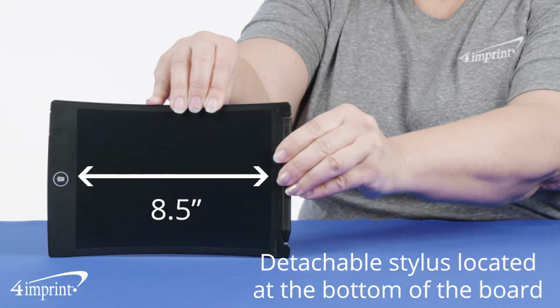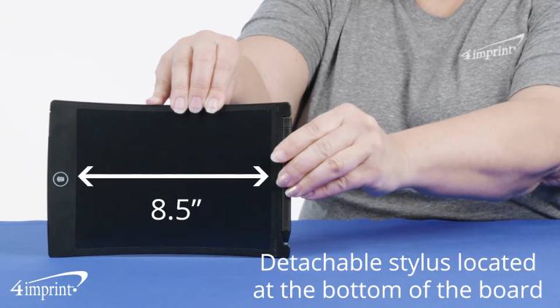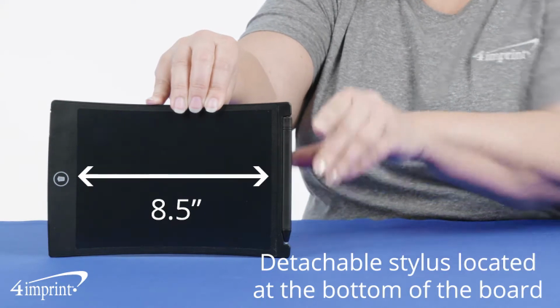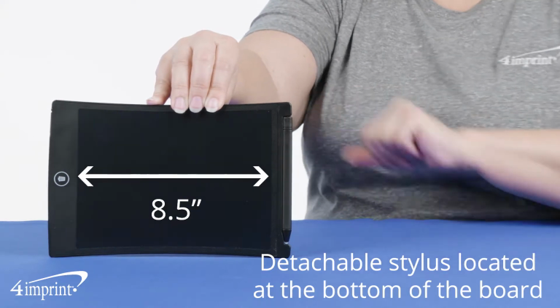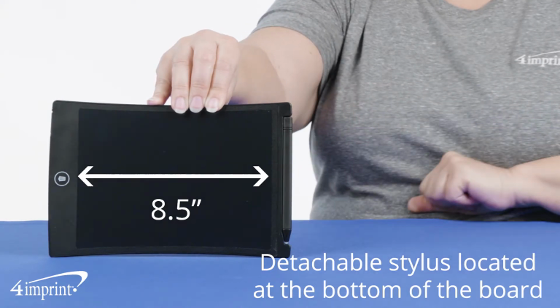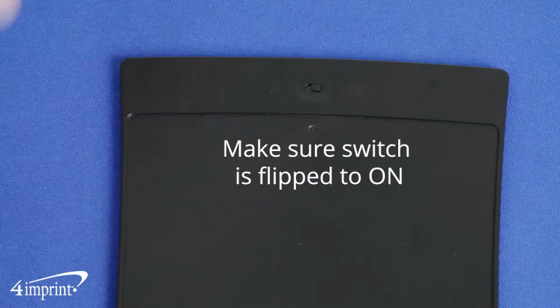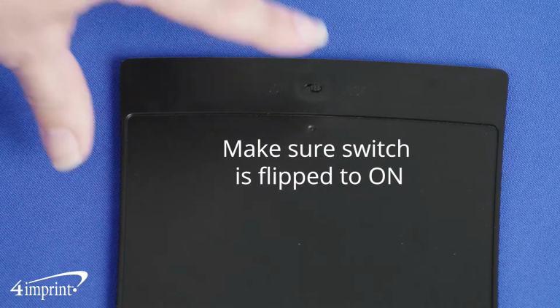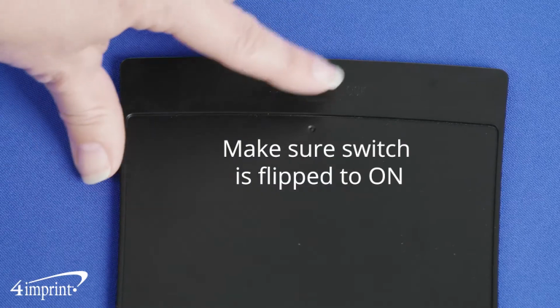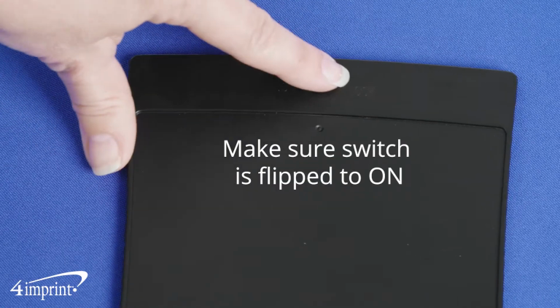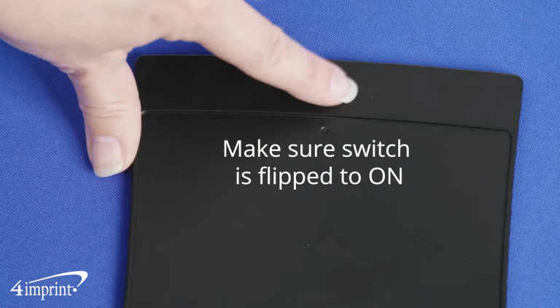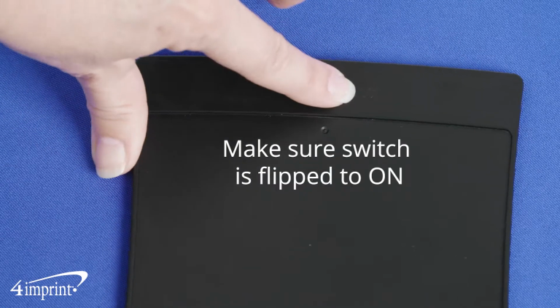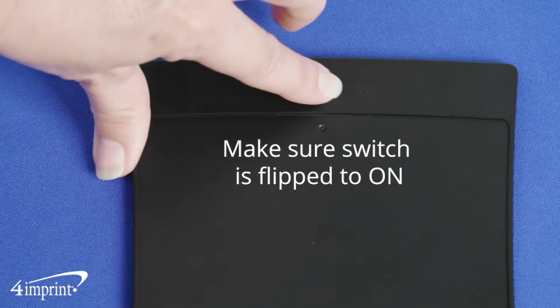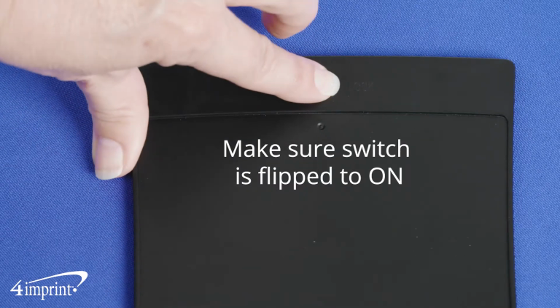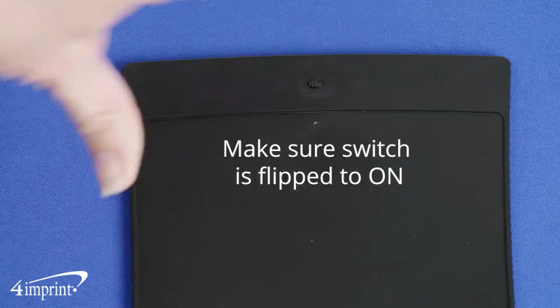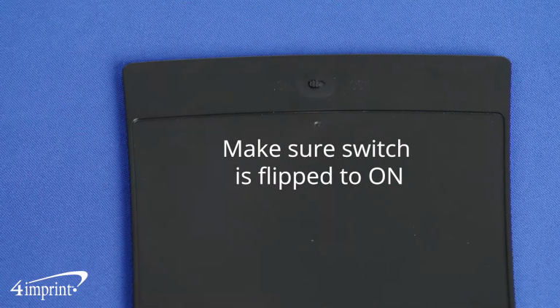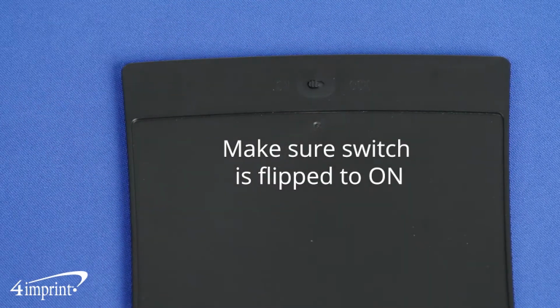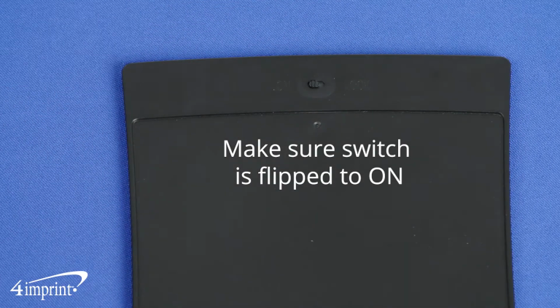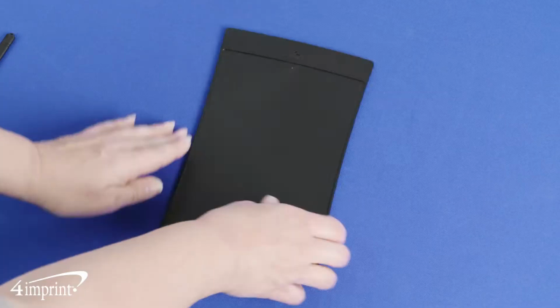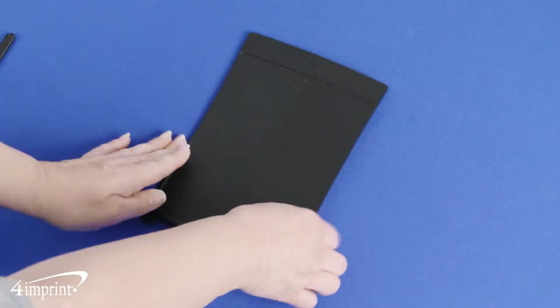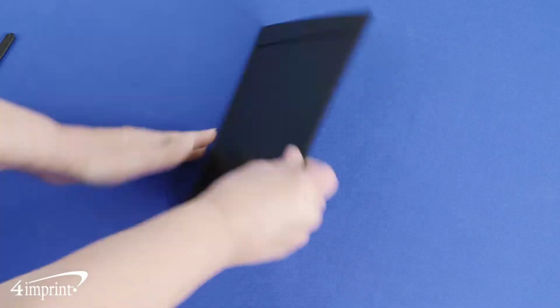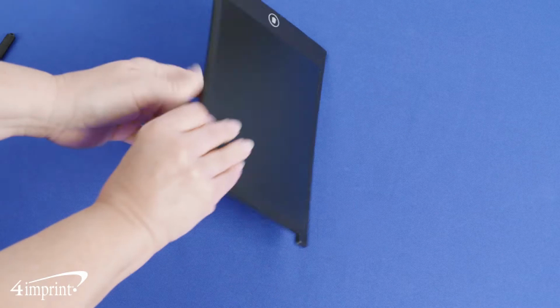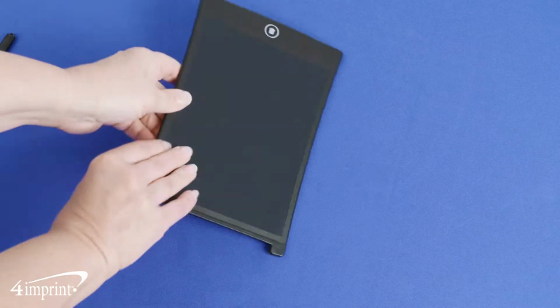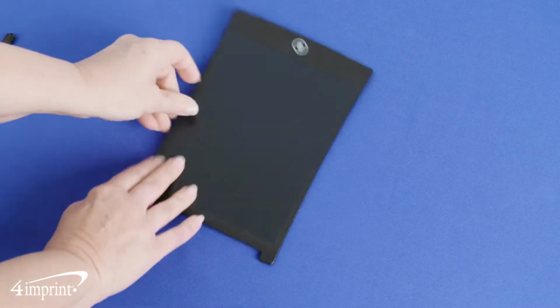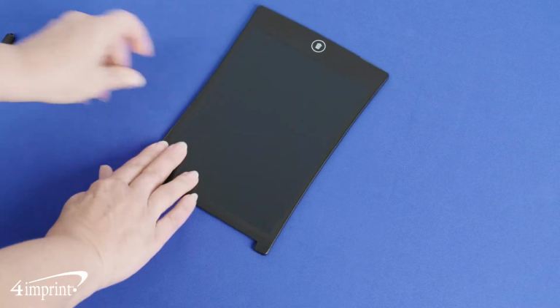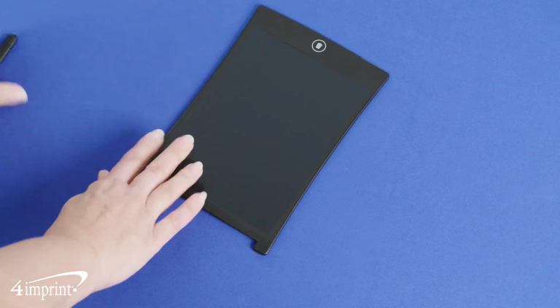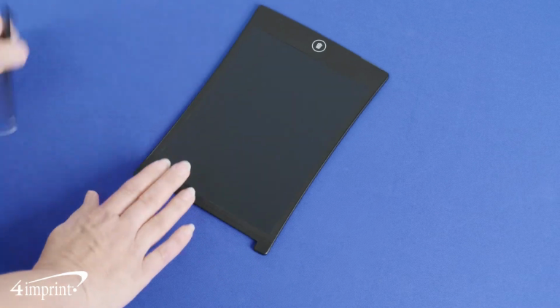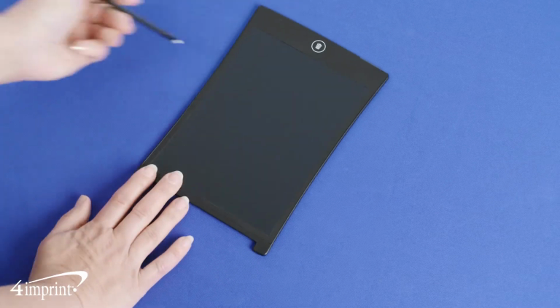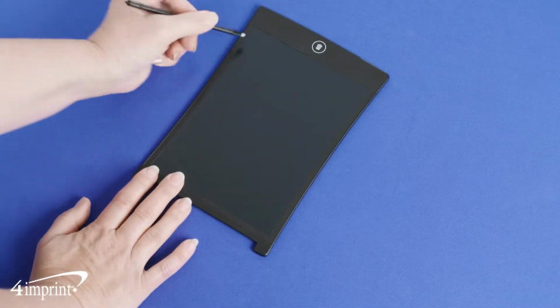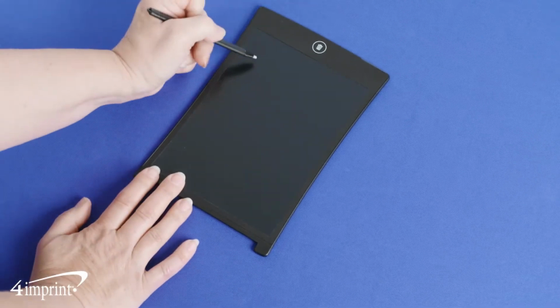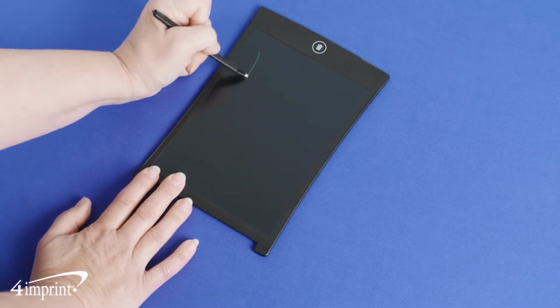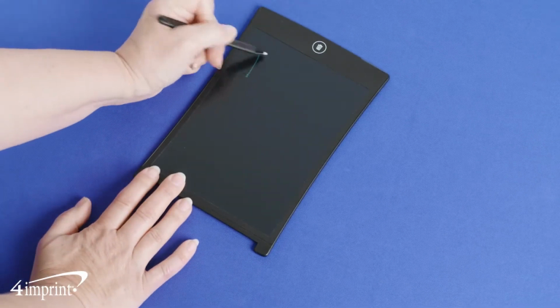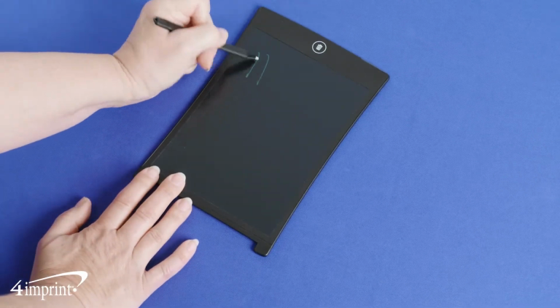To get started, flip the switch on the back to on, detach the stylus, and you're all set.